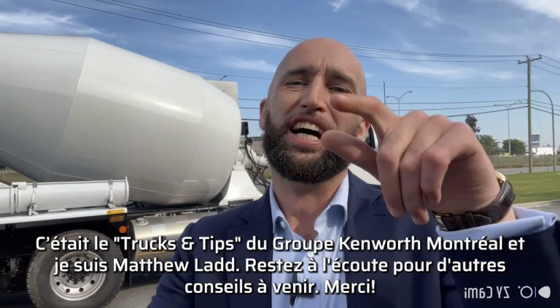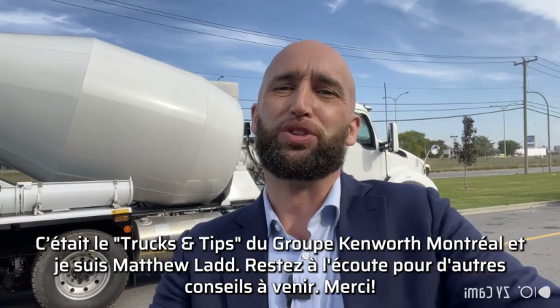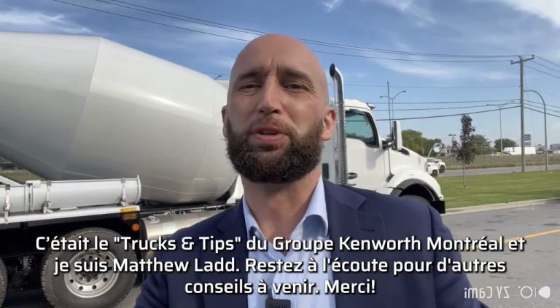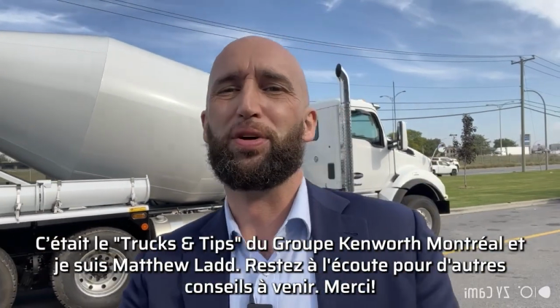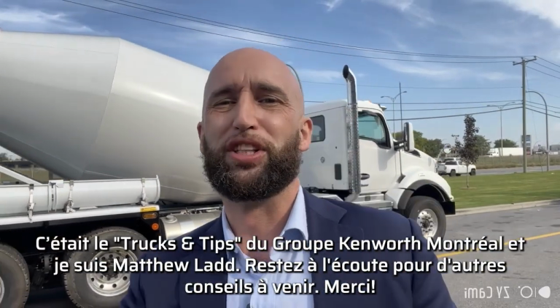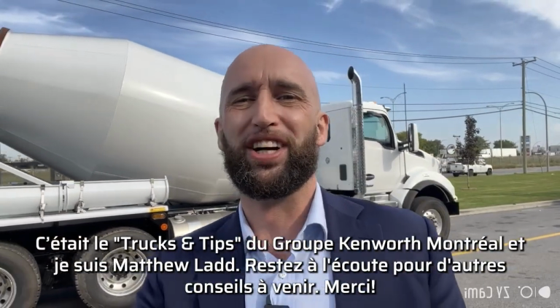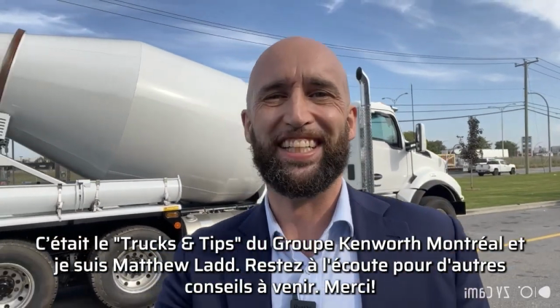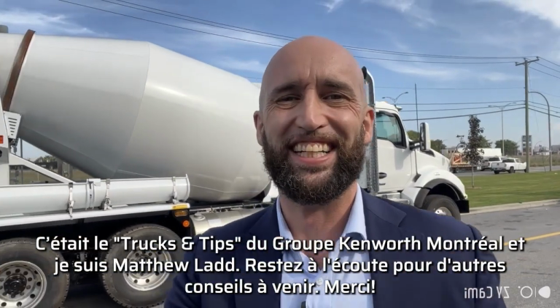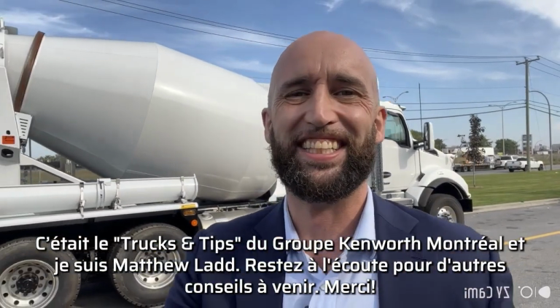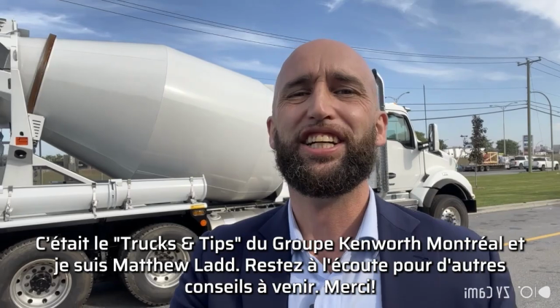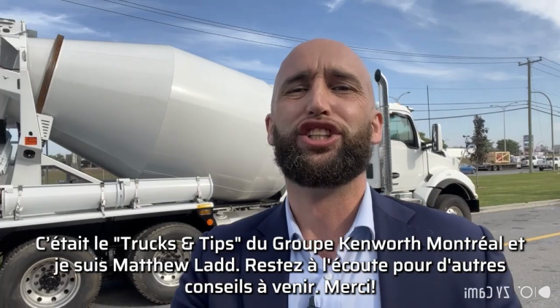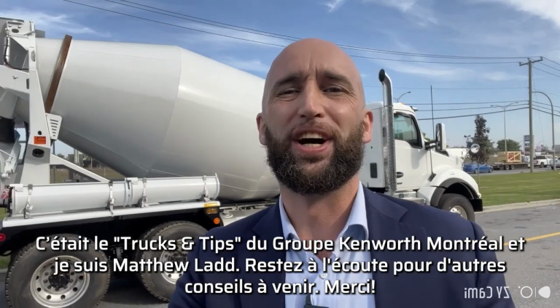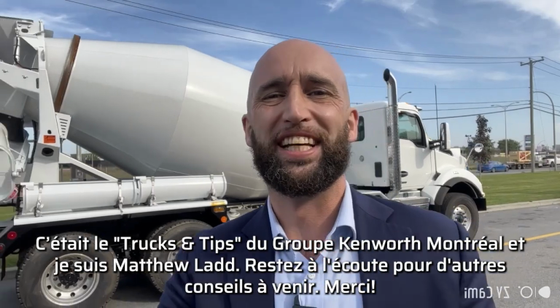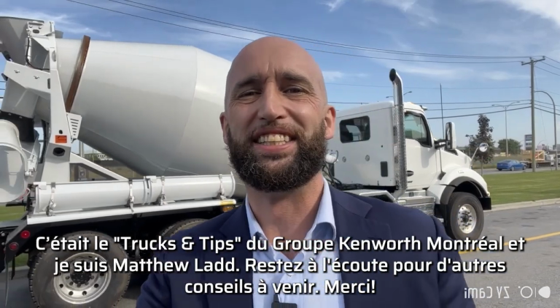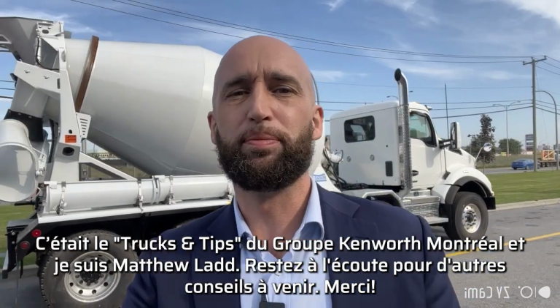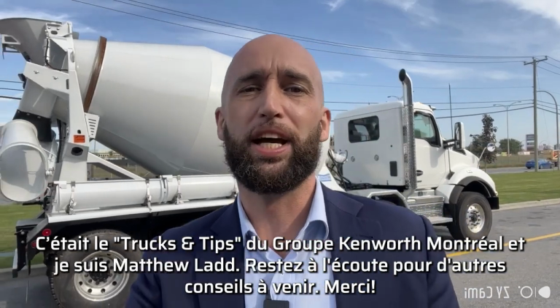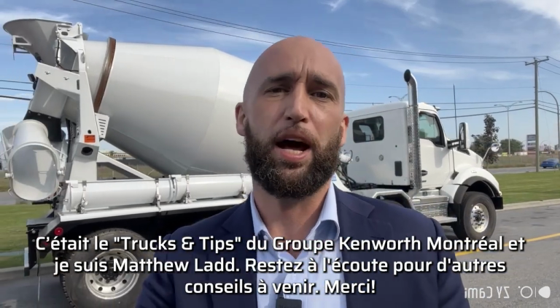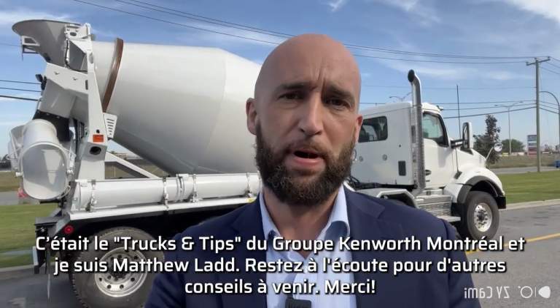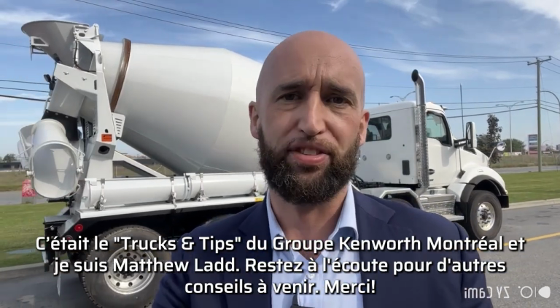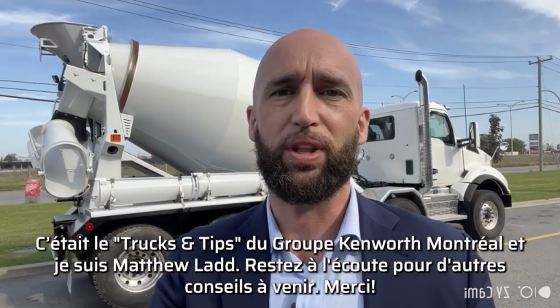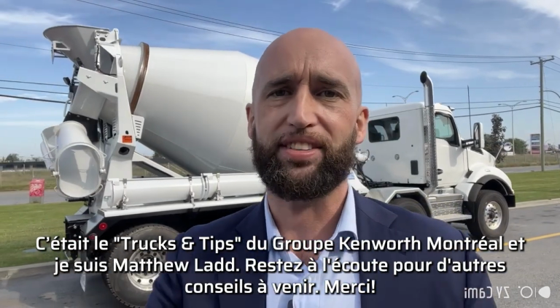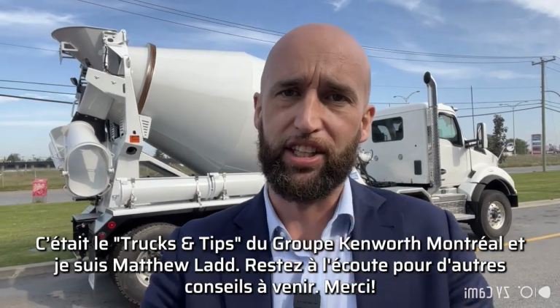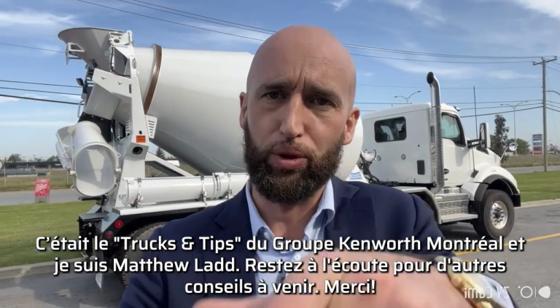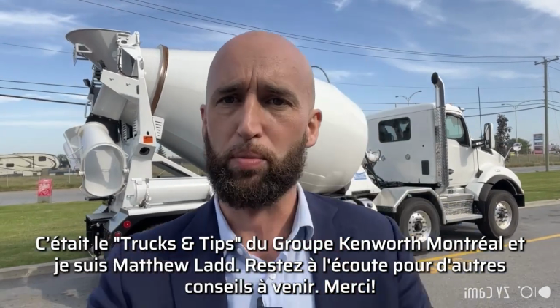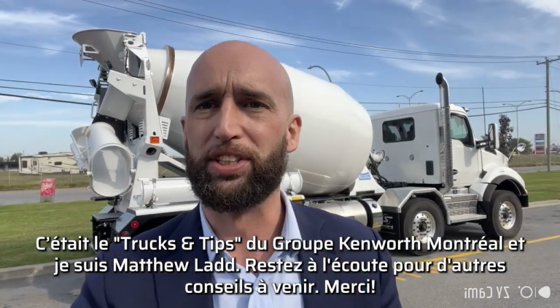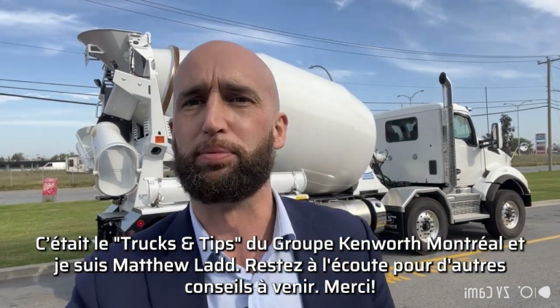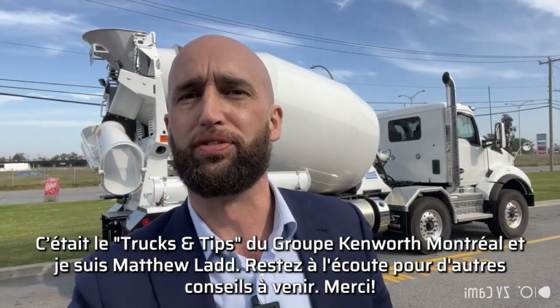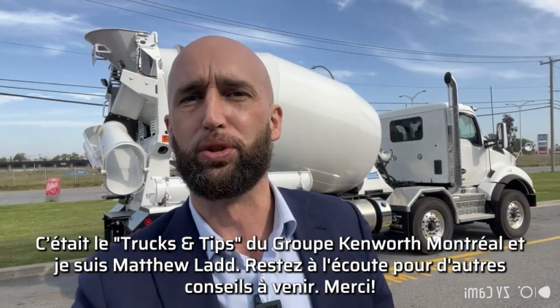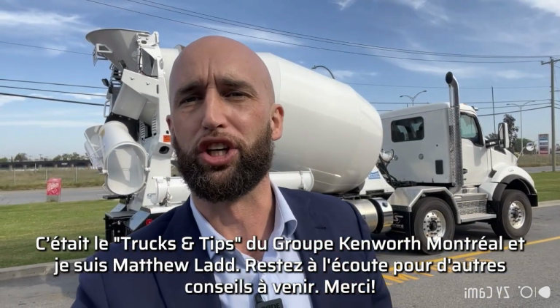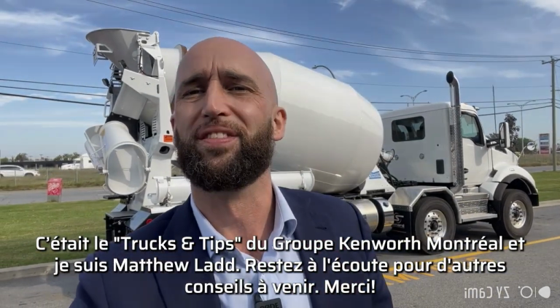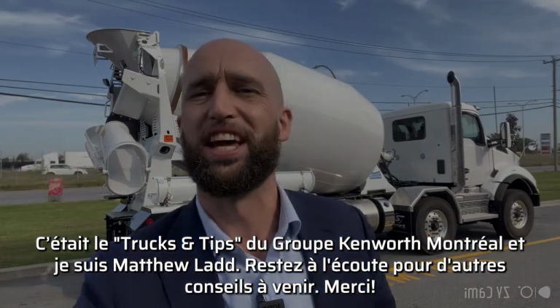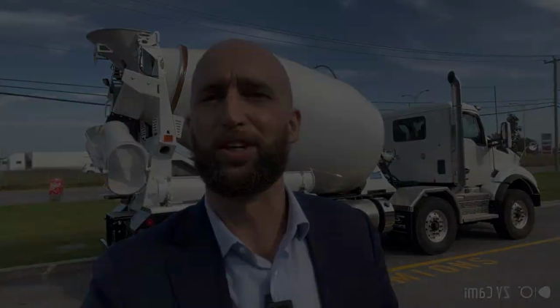That's Group Care with Montreal TNT Trucks and Tips, and I'm Matthew Ladd. Stay tuned for more tips in the future. Thank you.